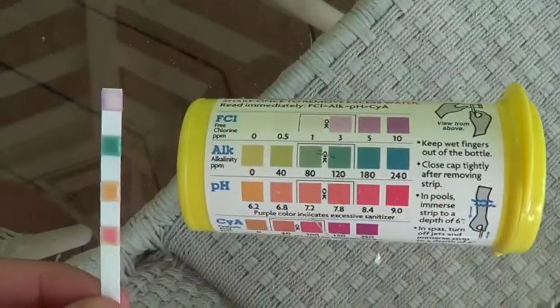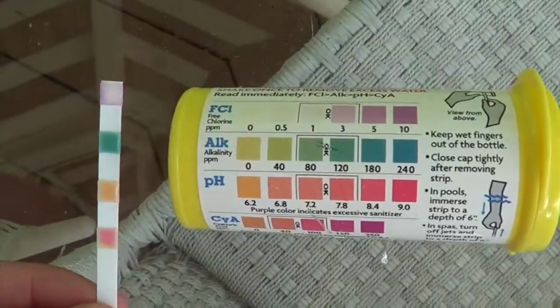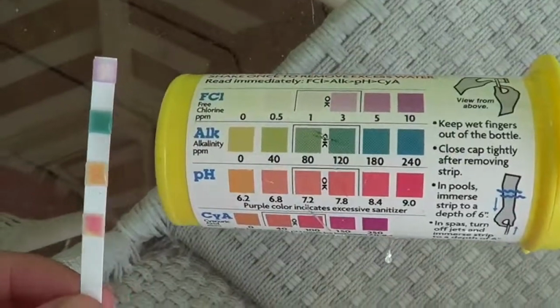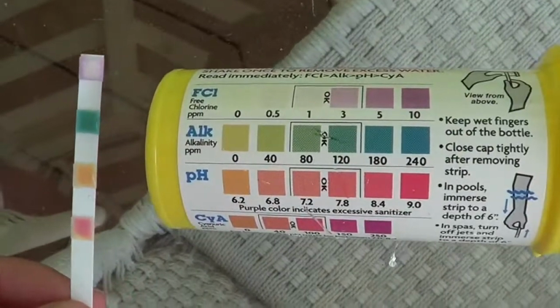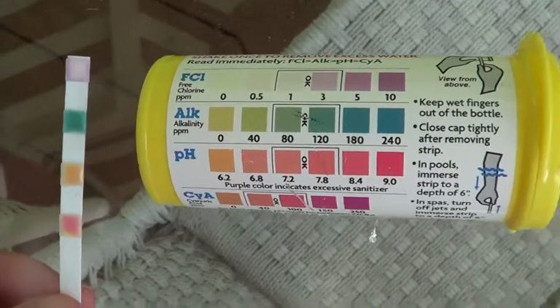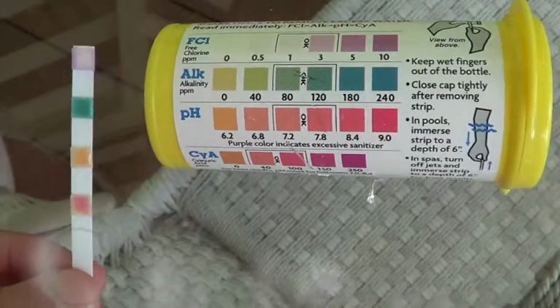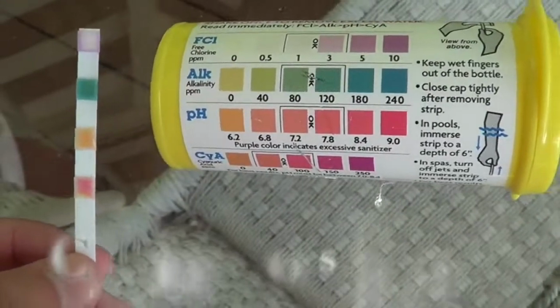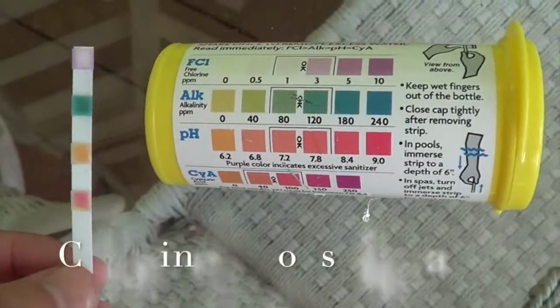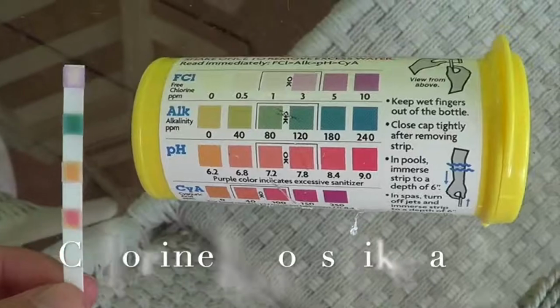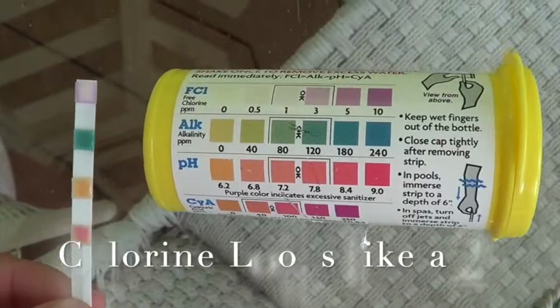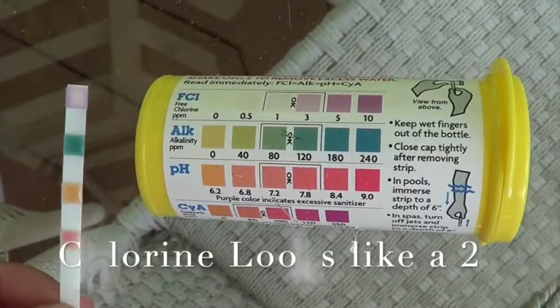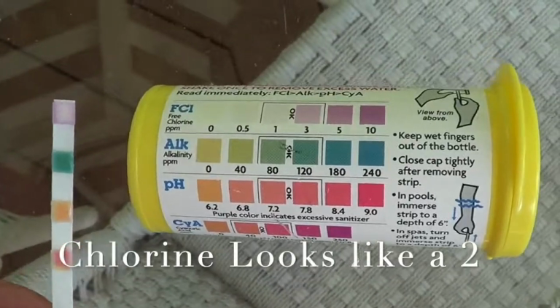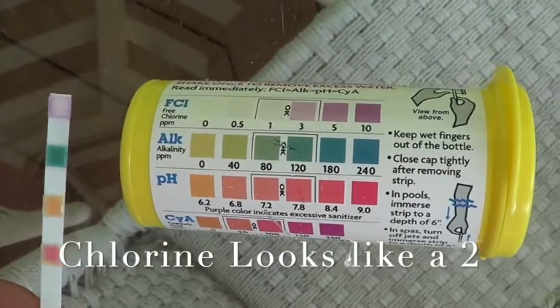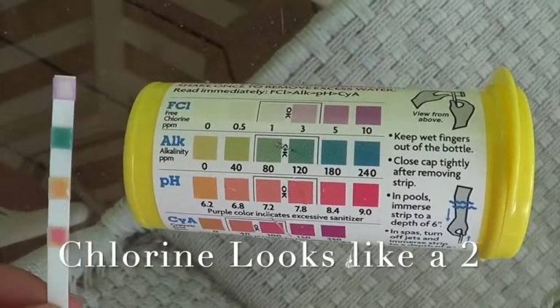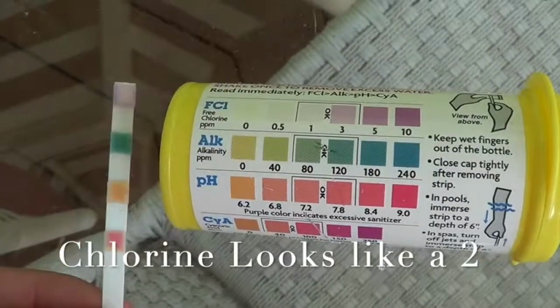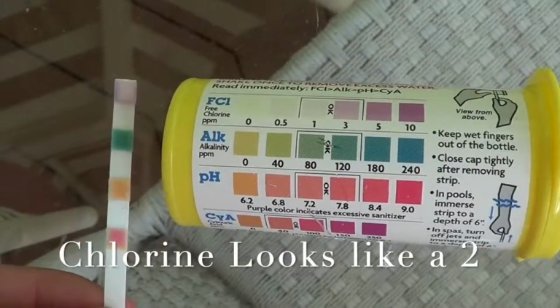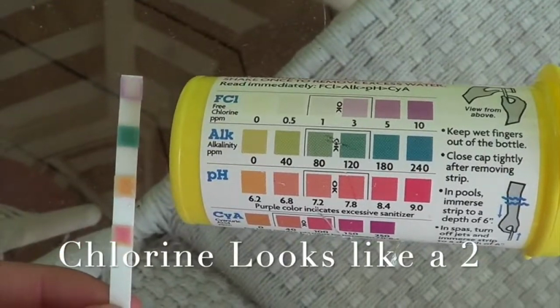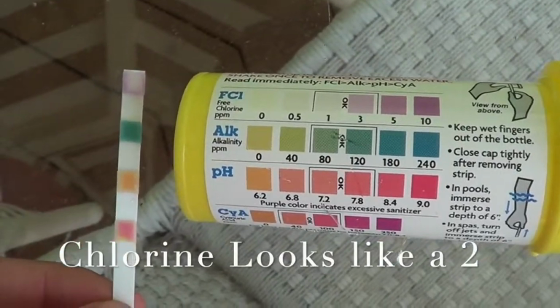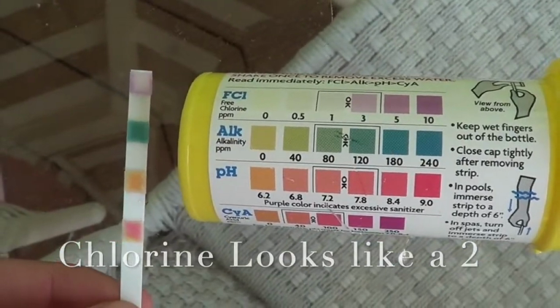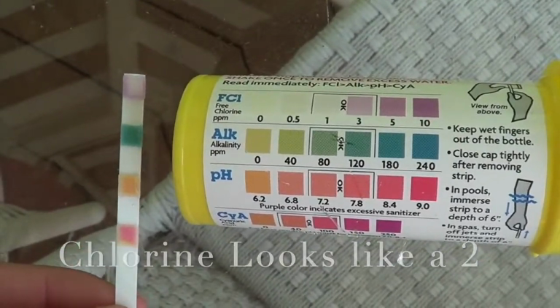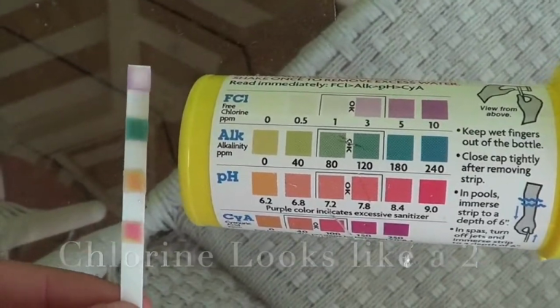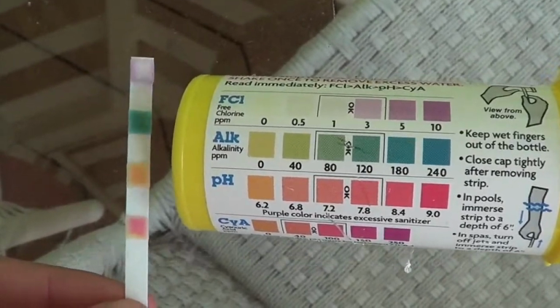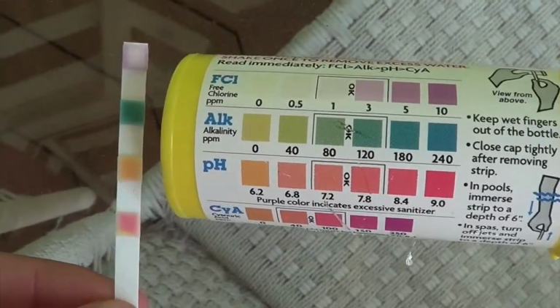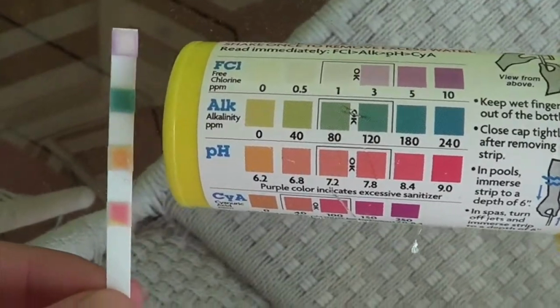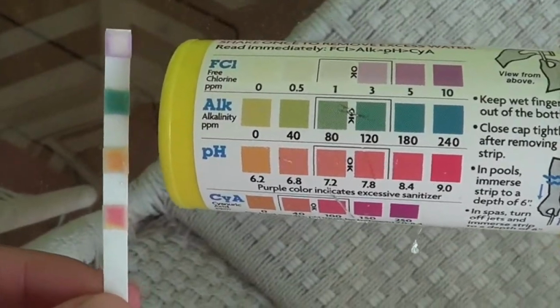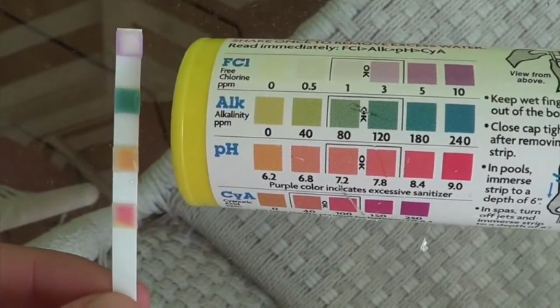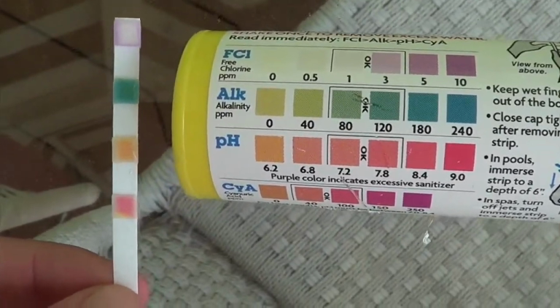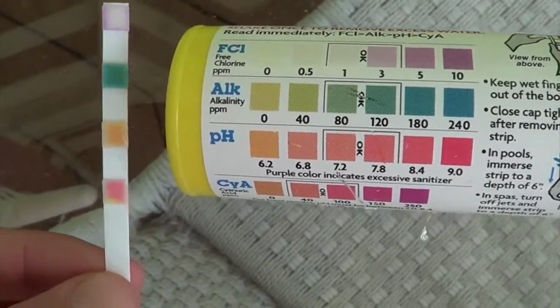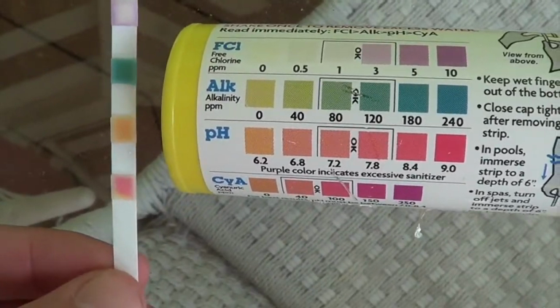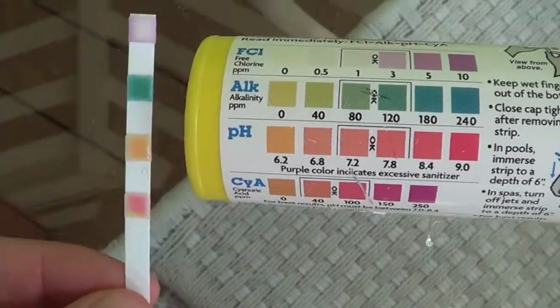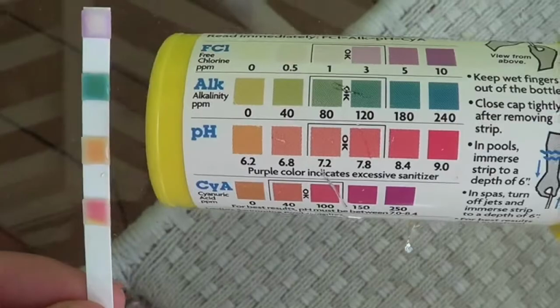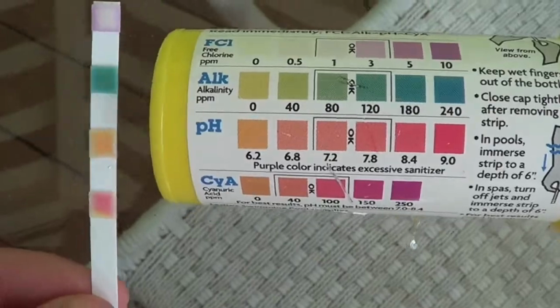Okay, I have the reading. It looks like the chlorine should be okay. pH is still low, and the hardness...